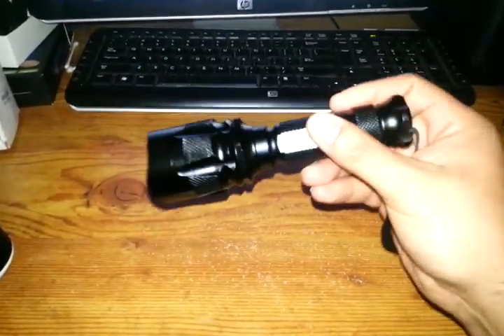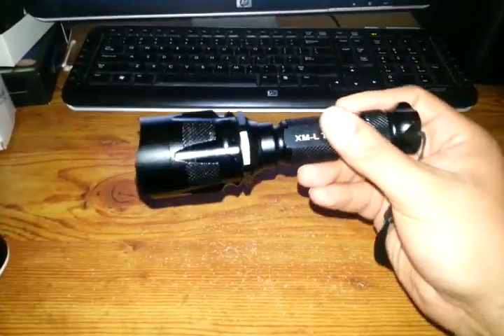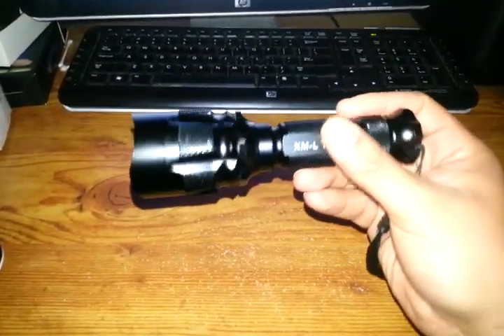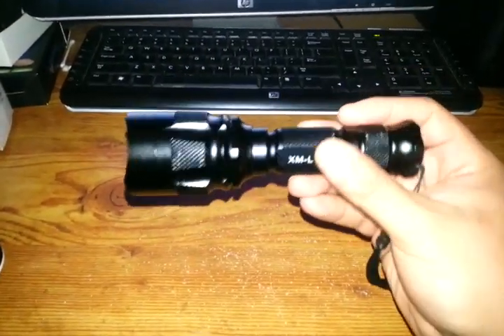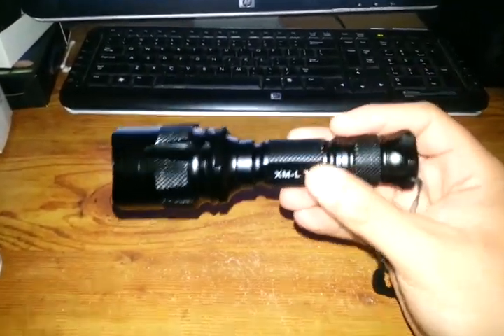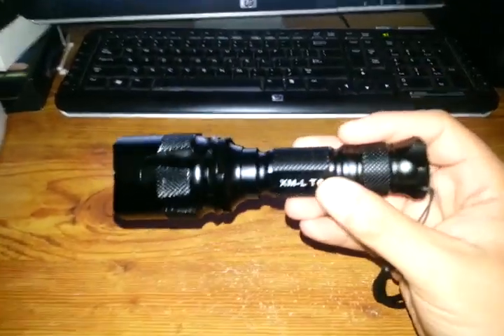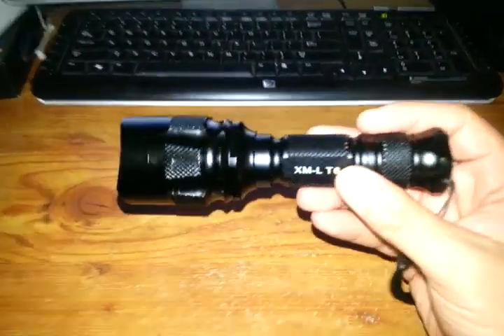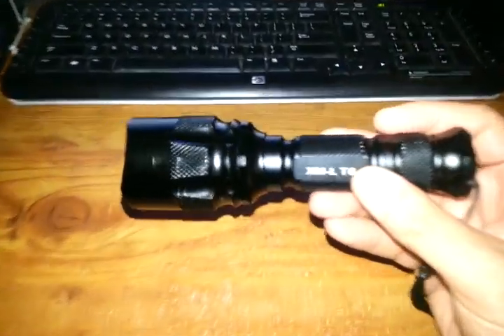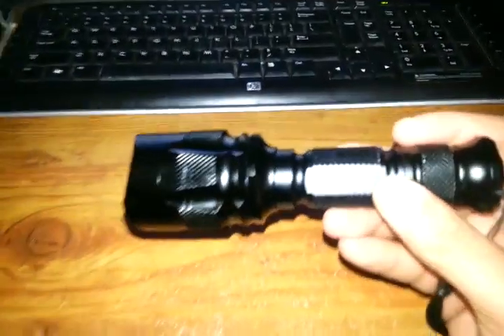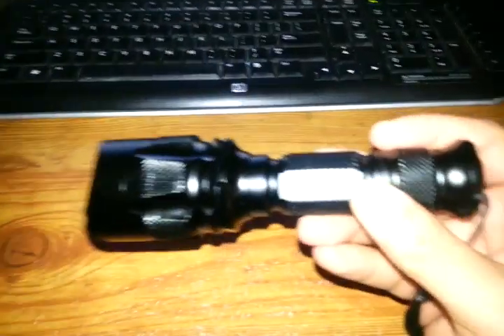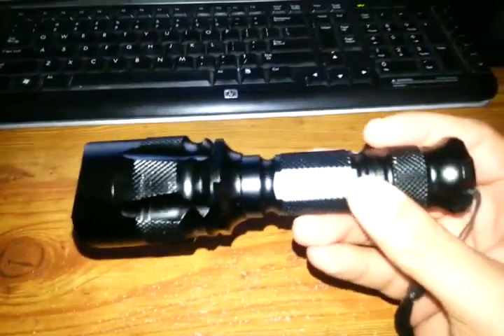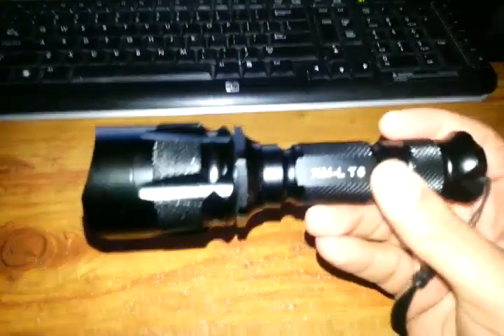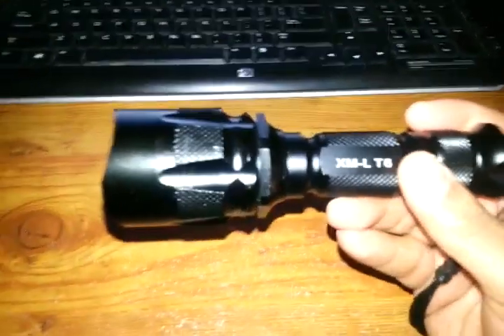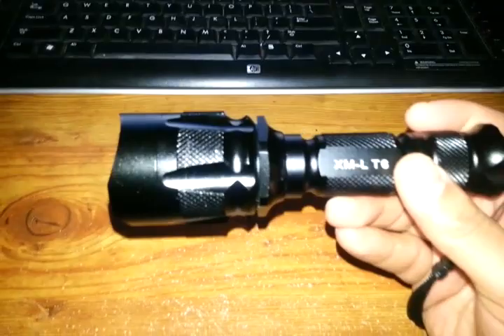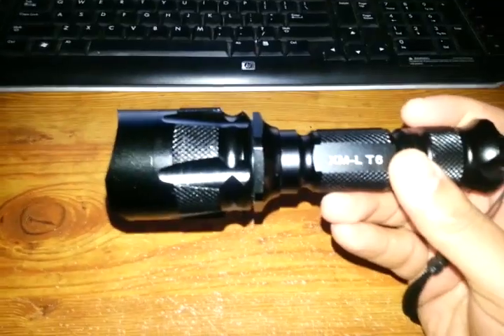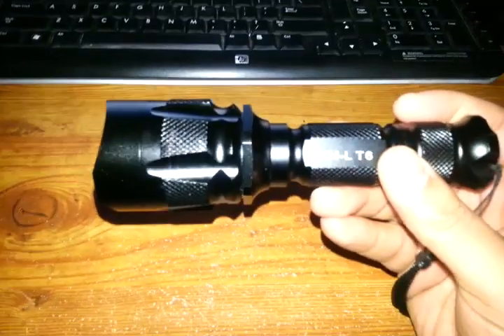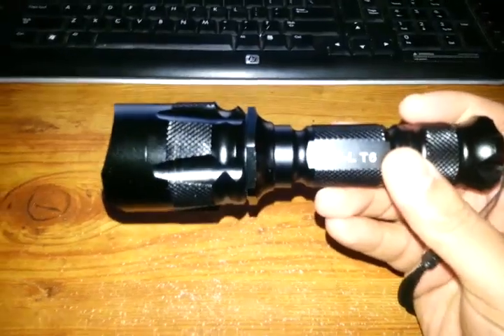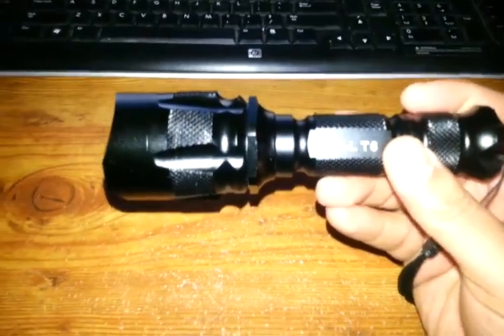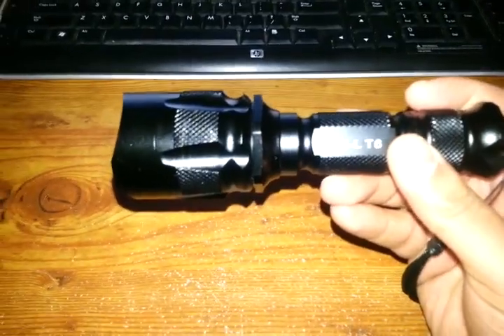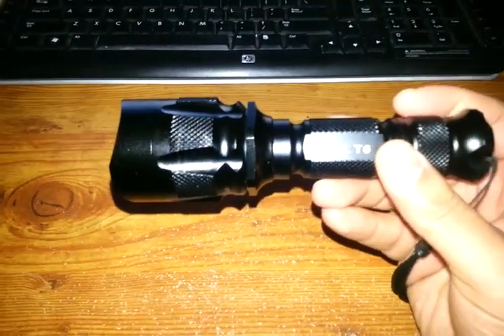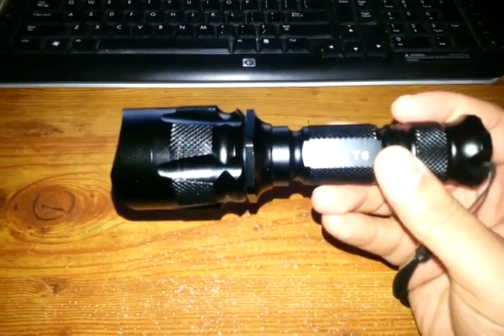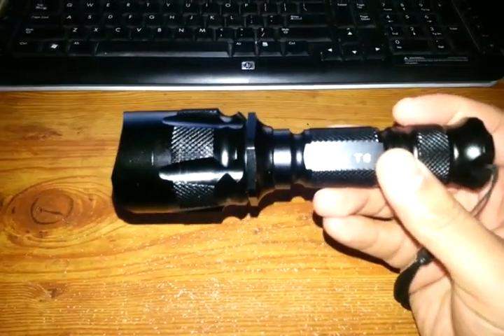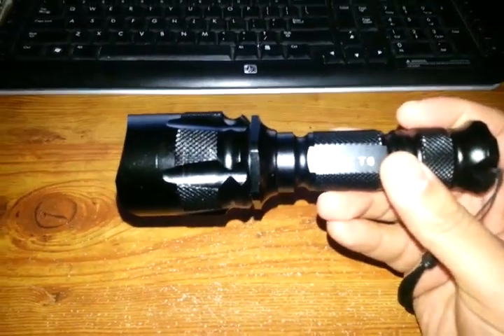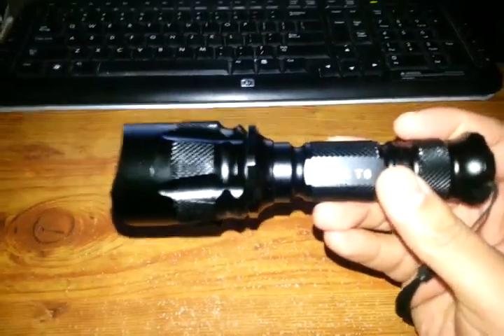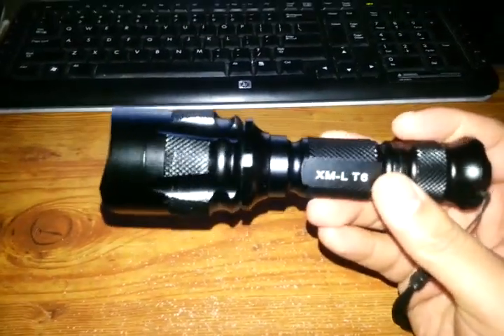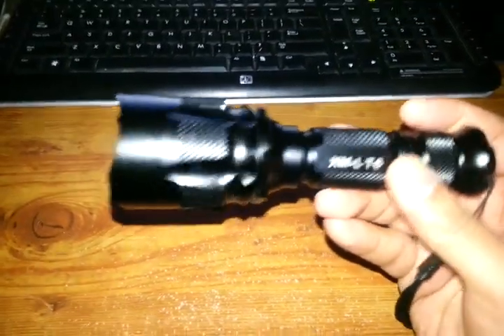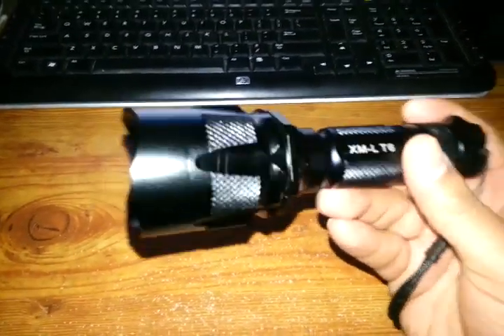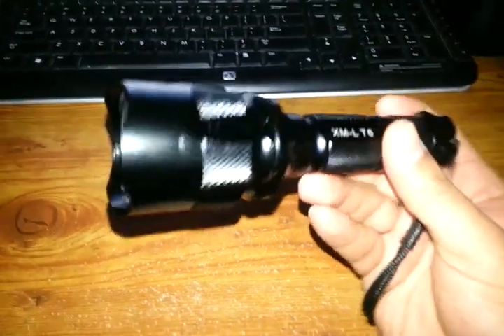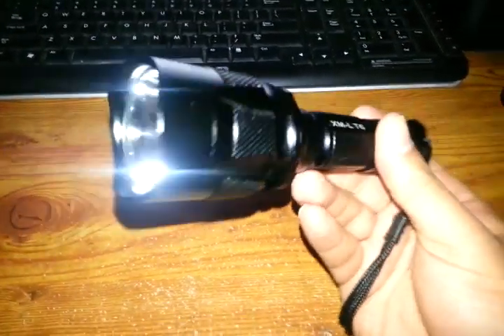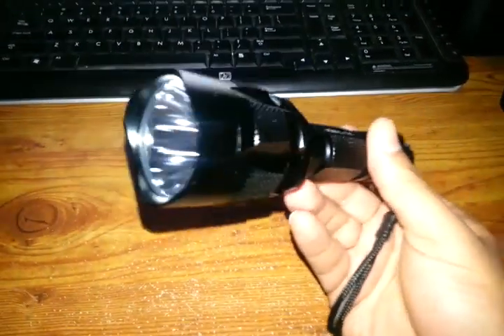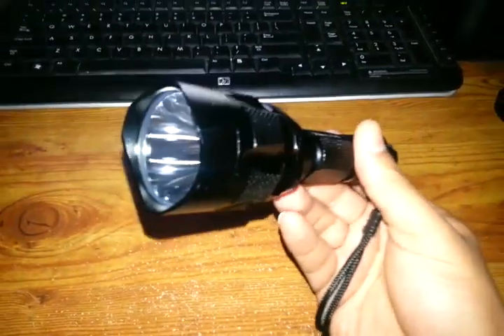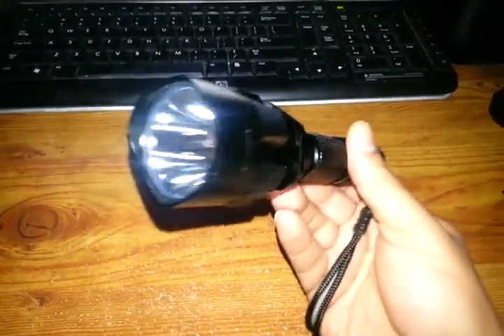It's a 5-mode flashlight: high, medium, low, strobe, and SOS.